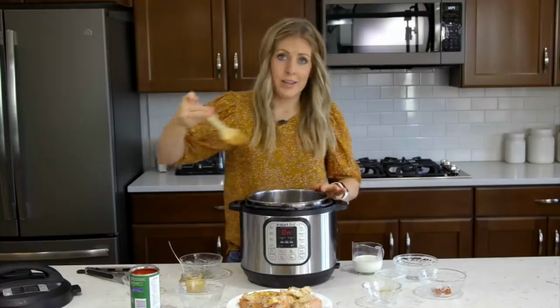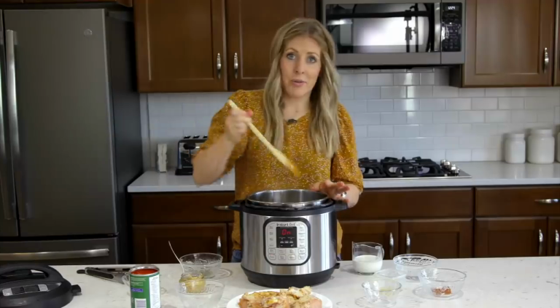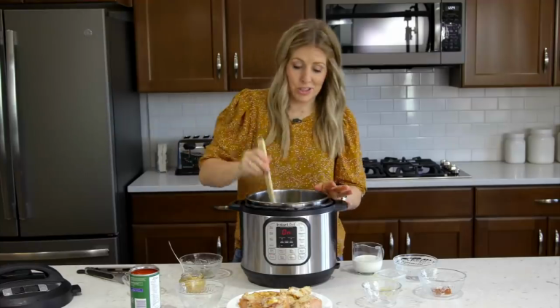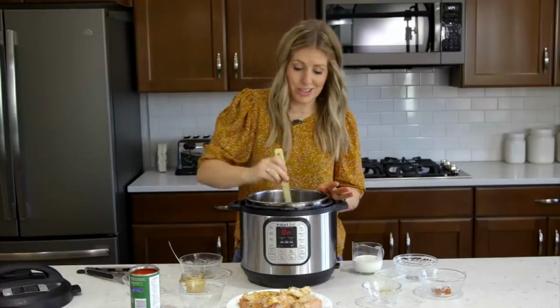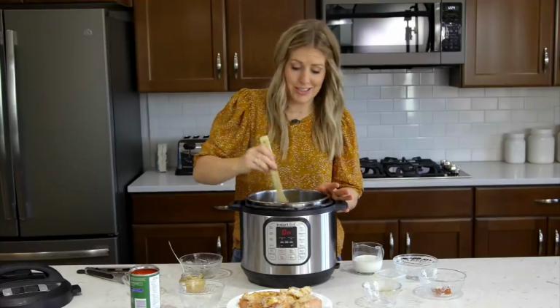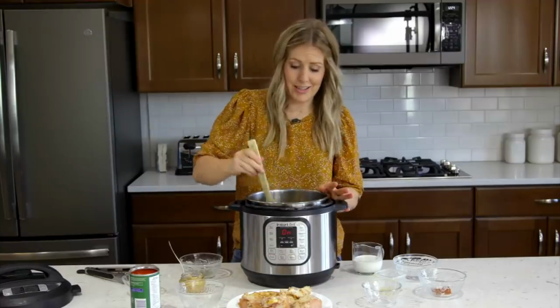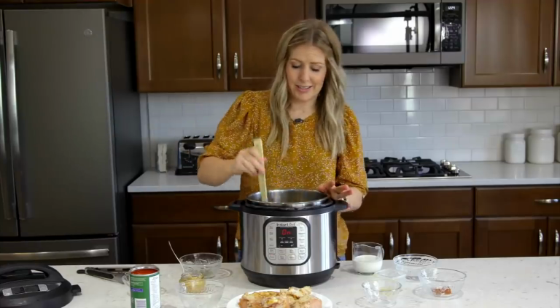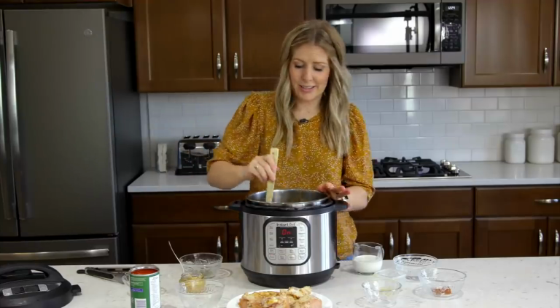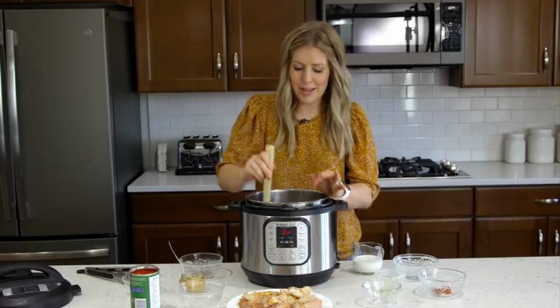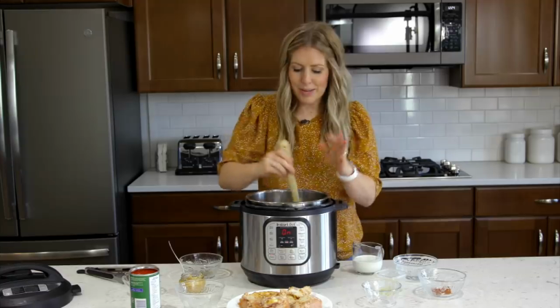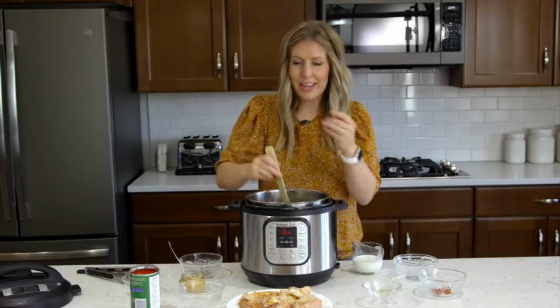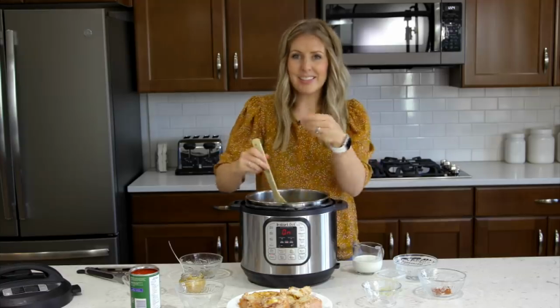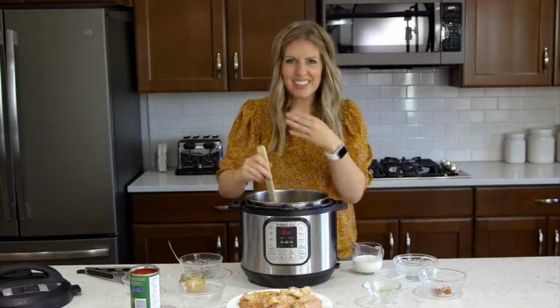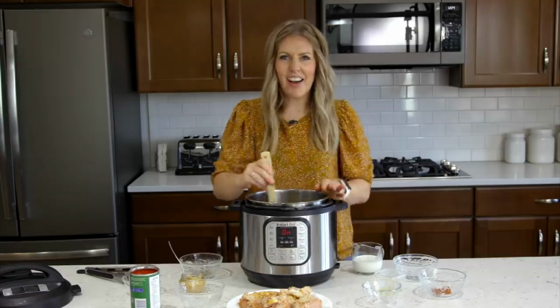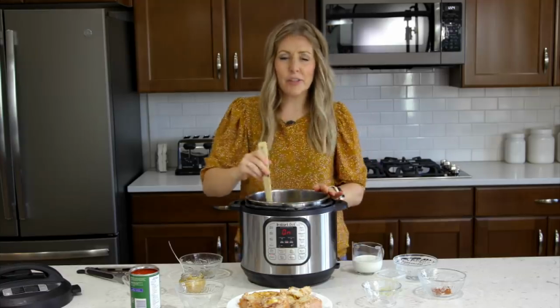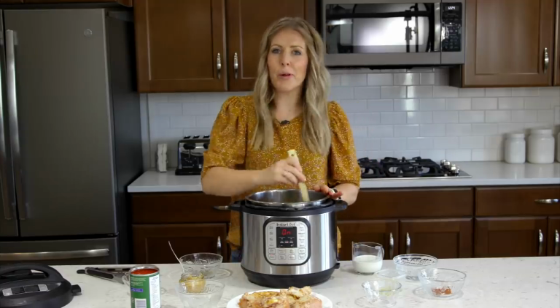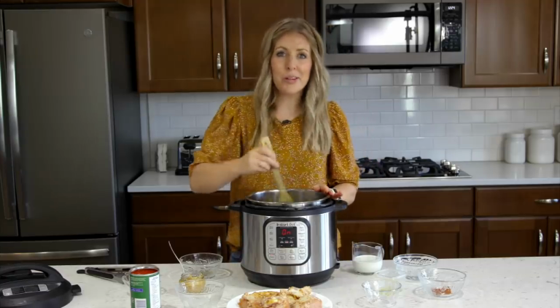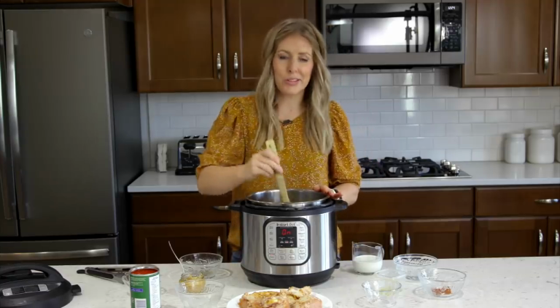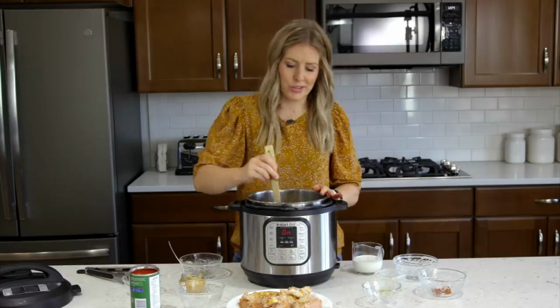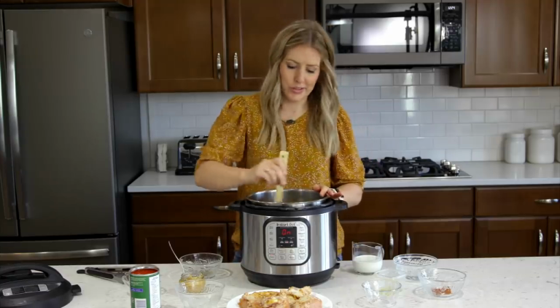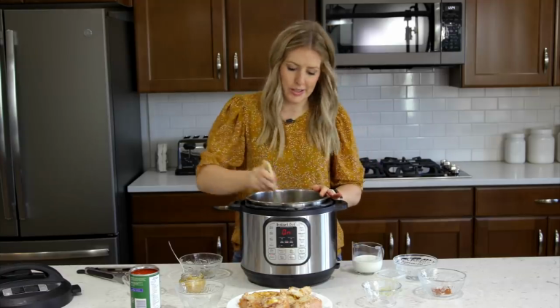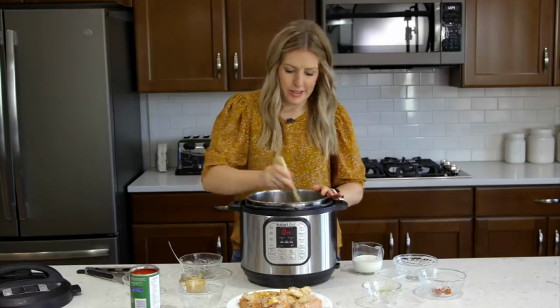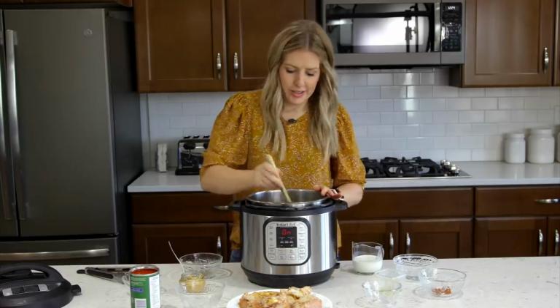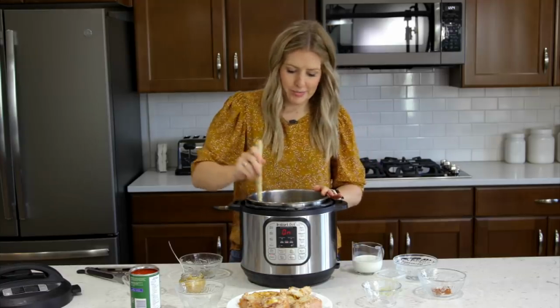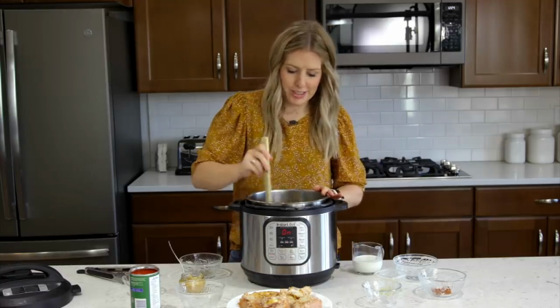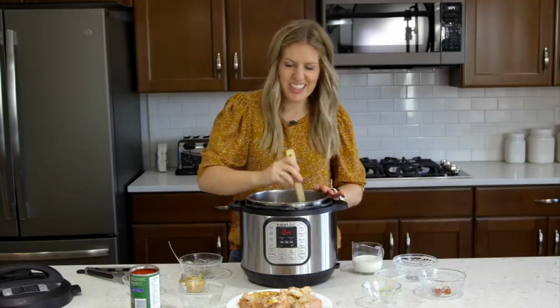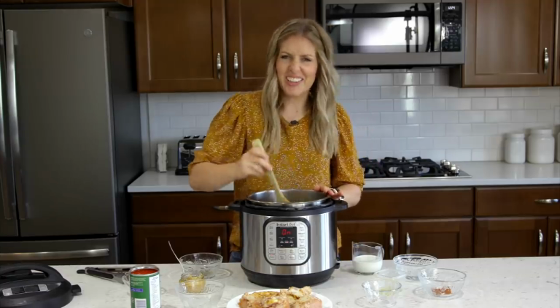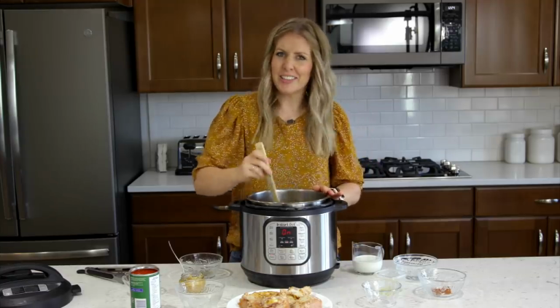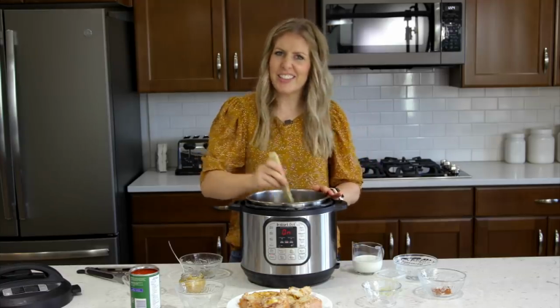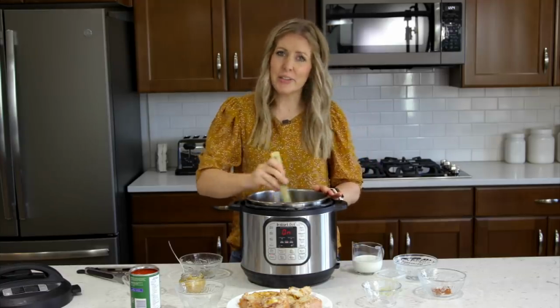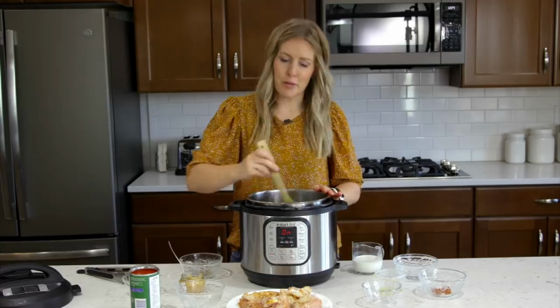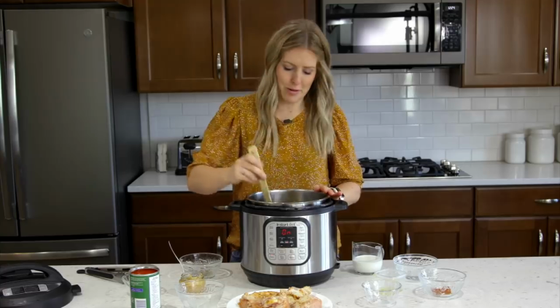We're going to saute these — make them nice and soft for about a minute or two, just till they're fragrant.